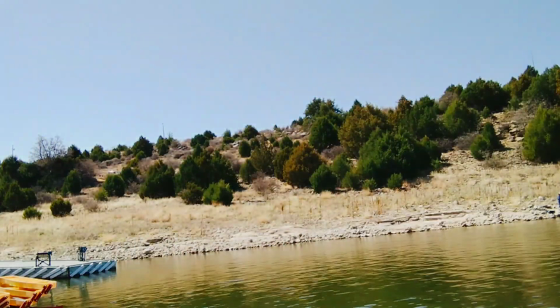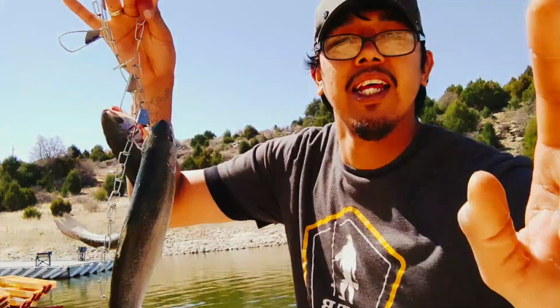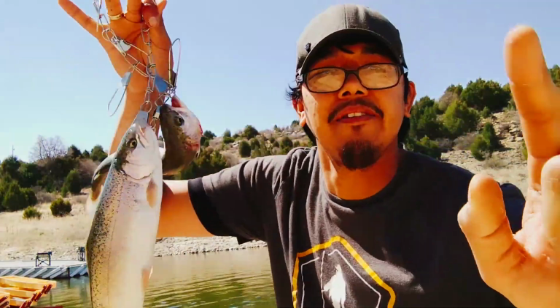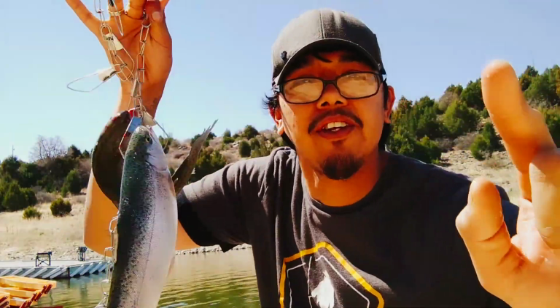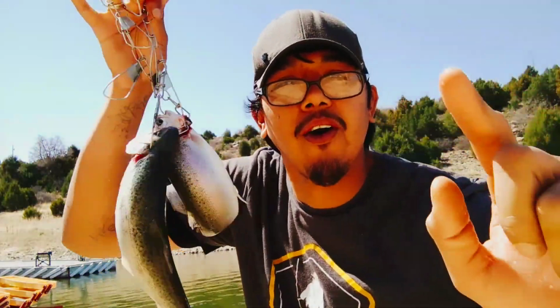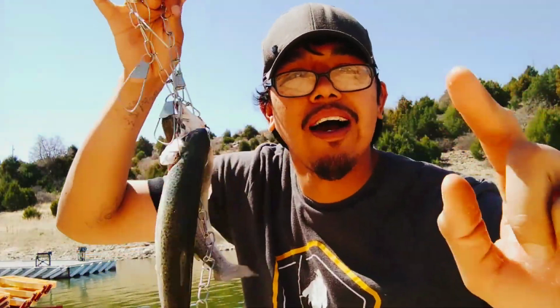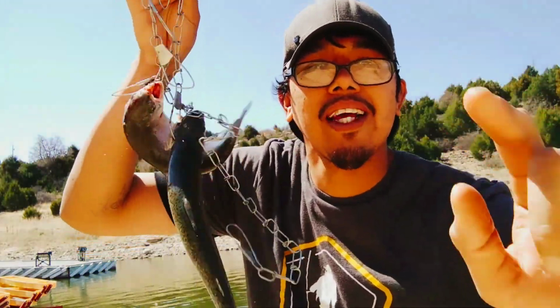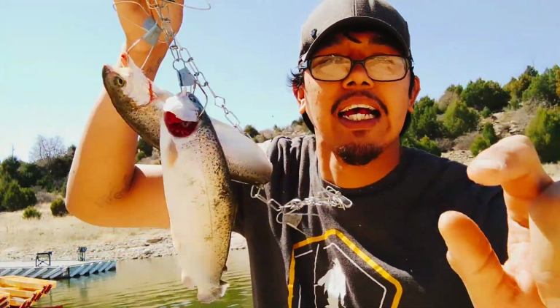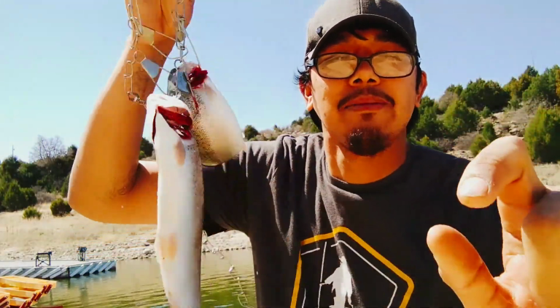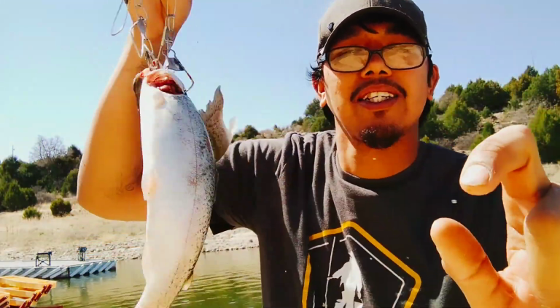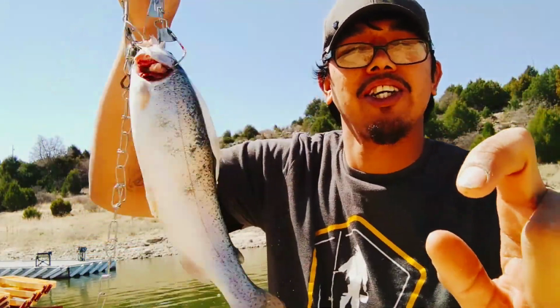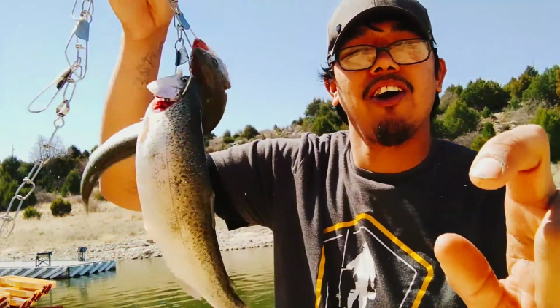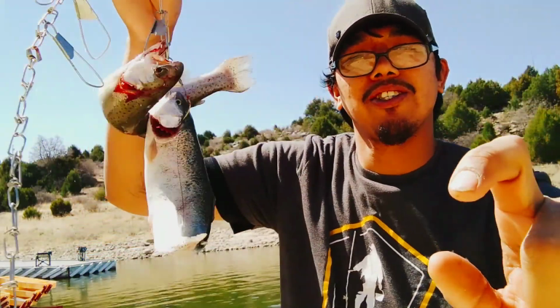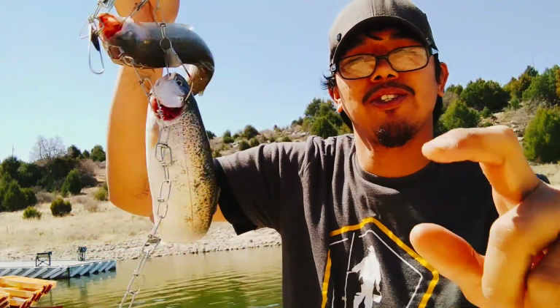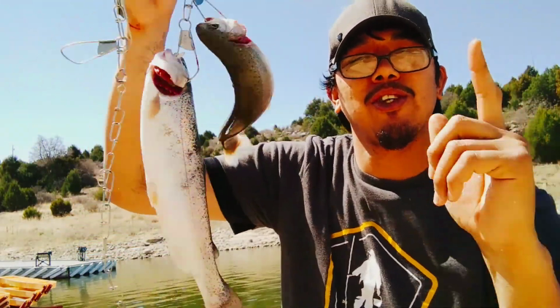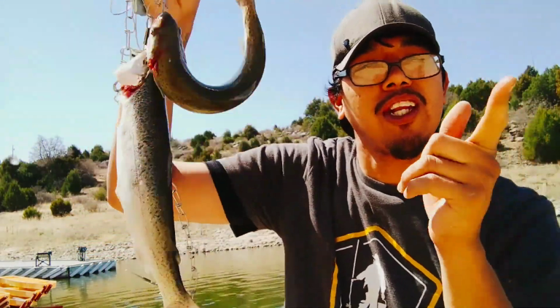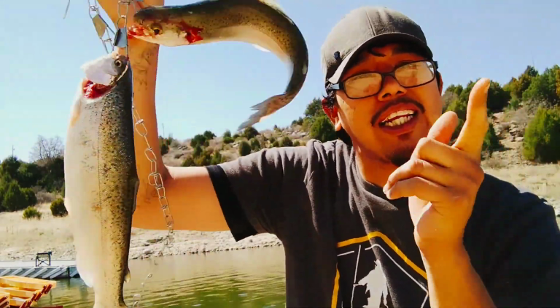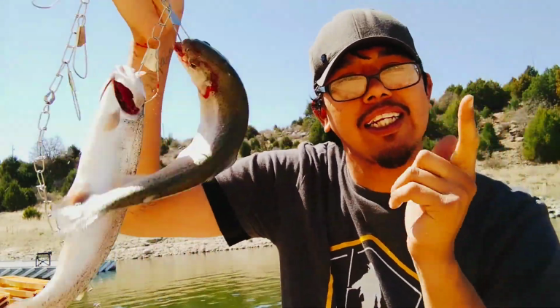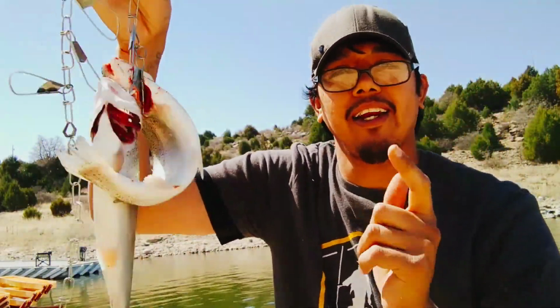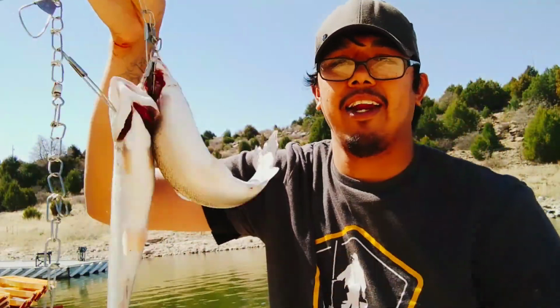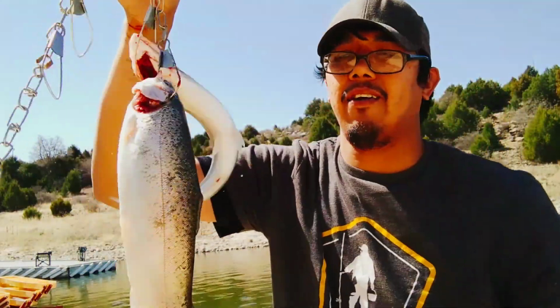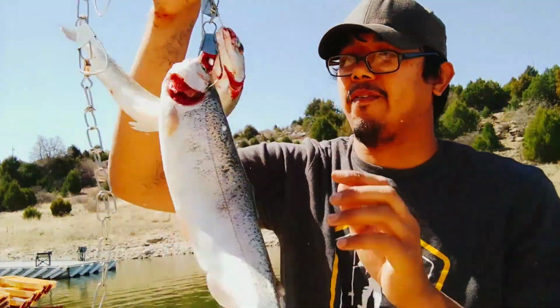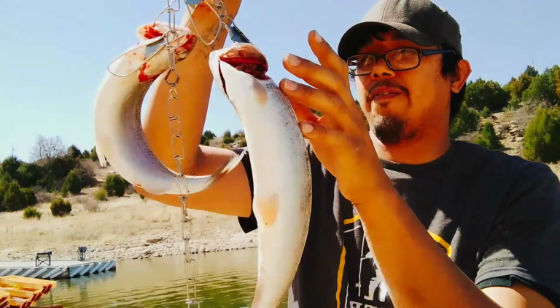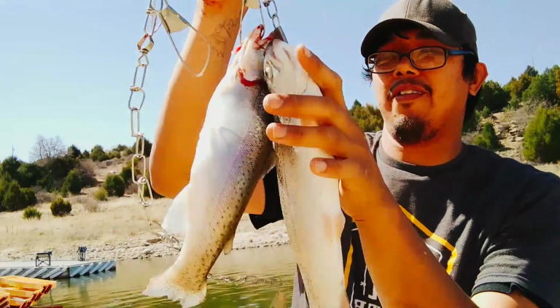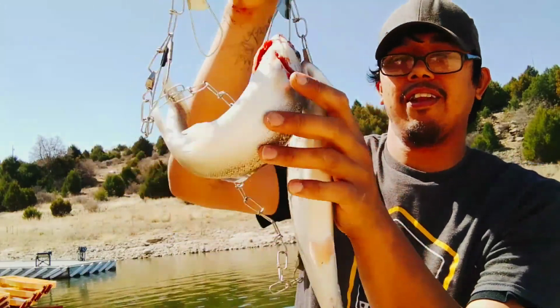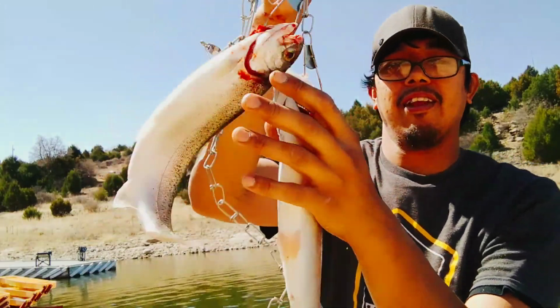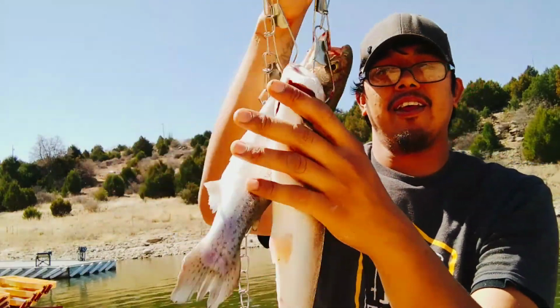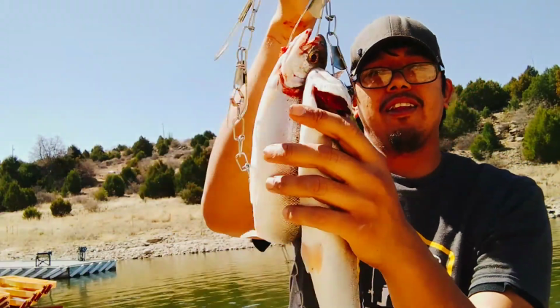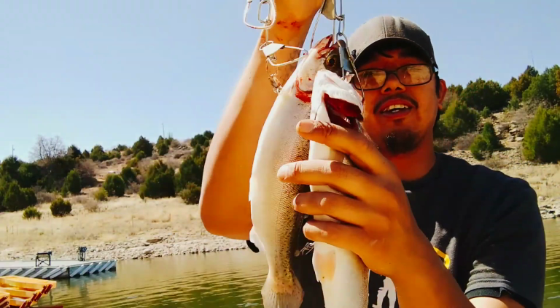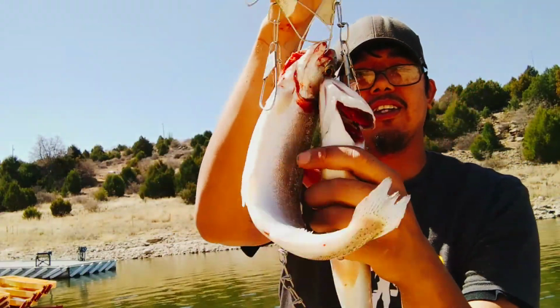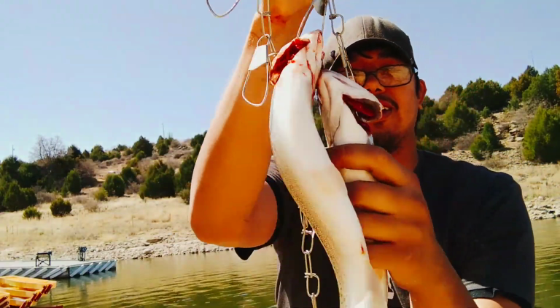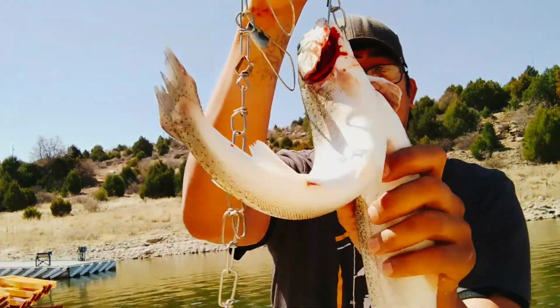If you don't have a cast master in your arsenal, you need to get it now. Look at this guy.